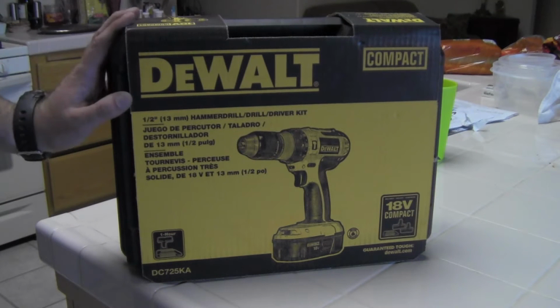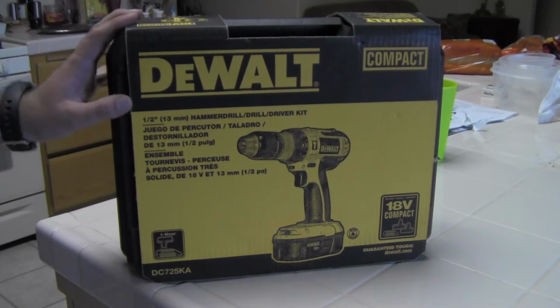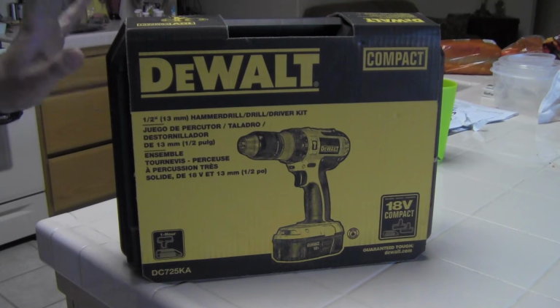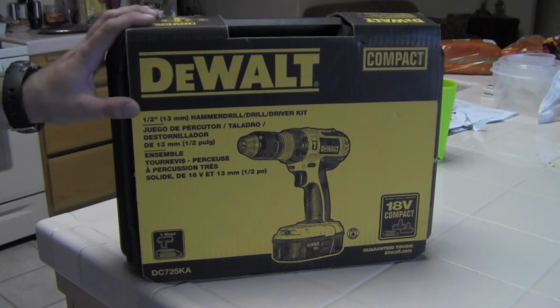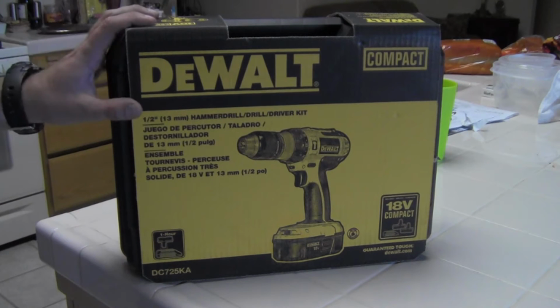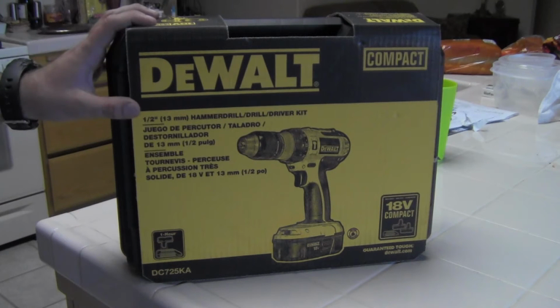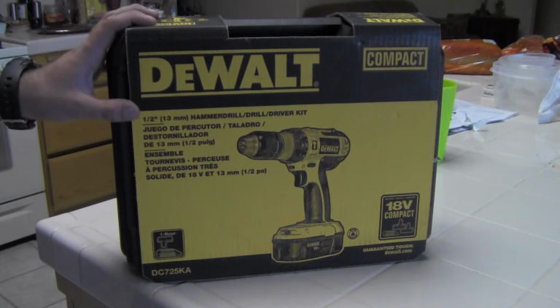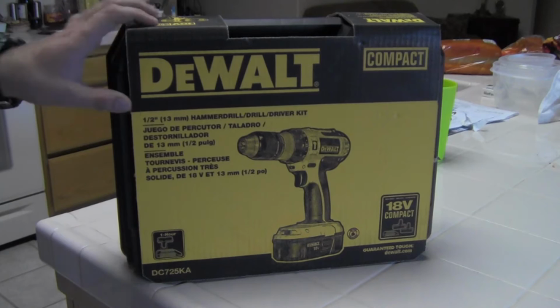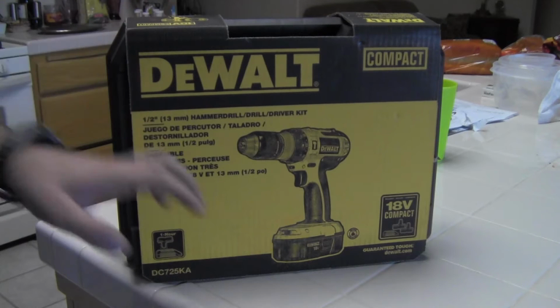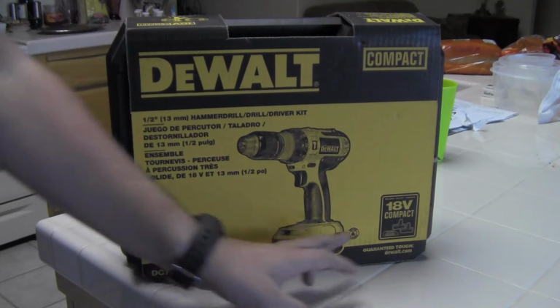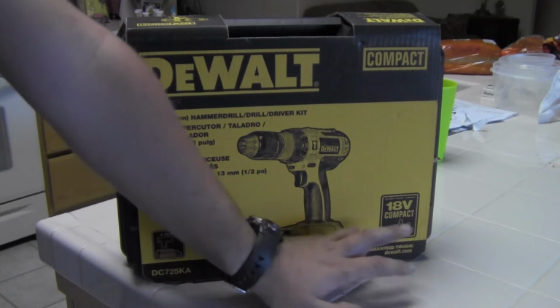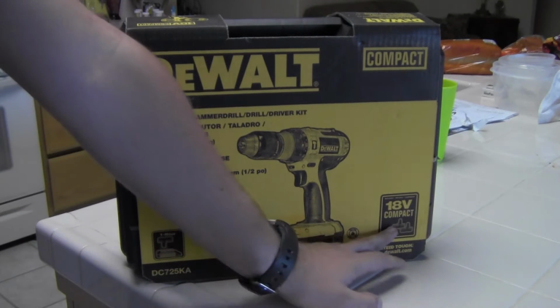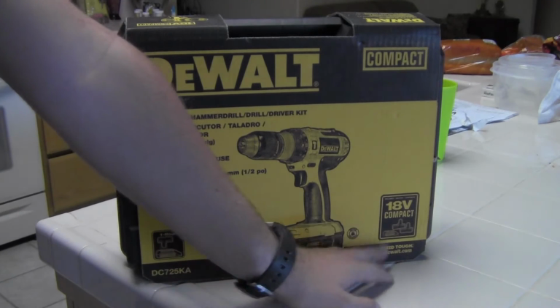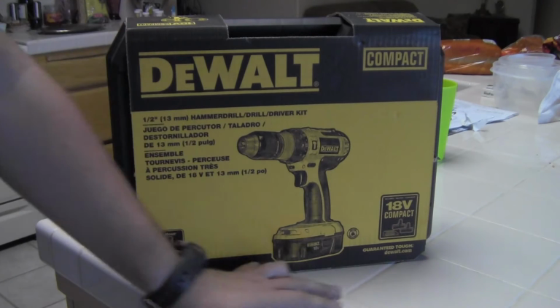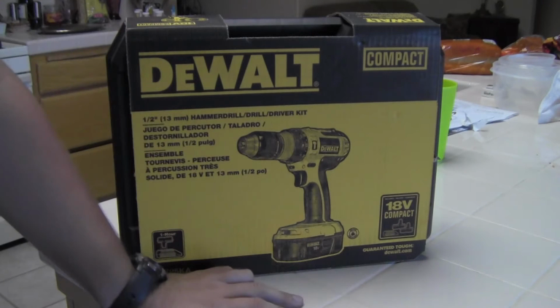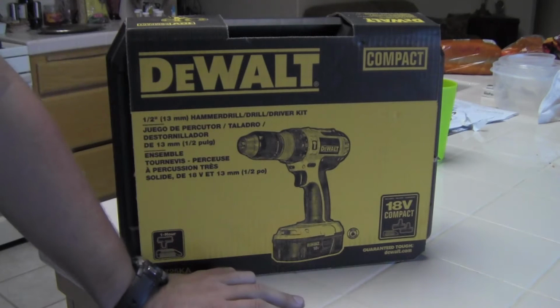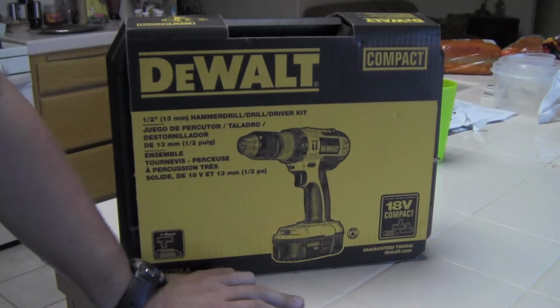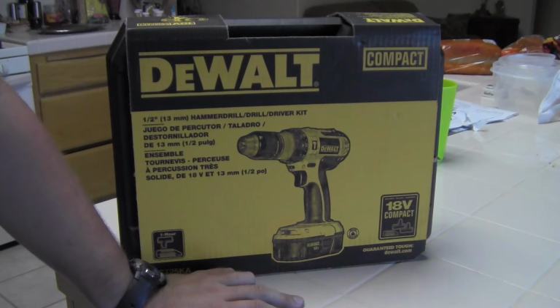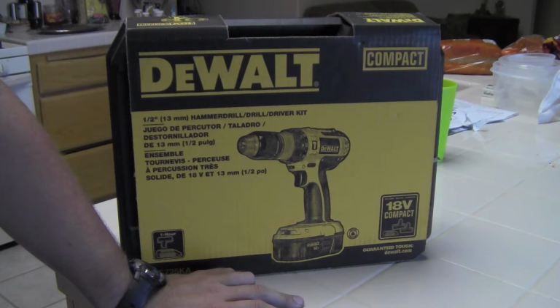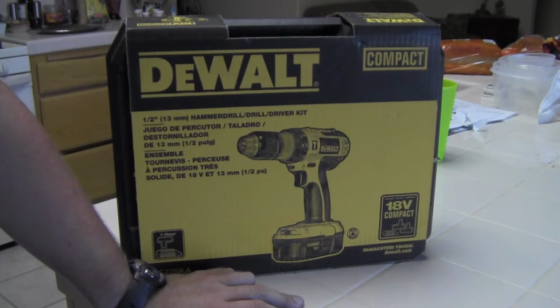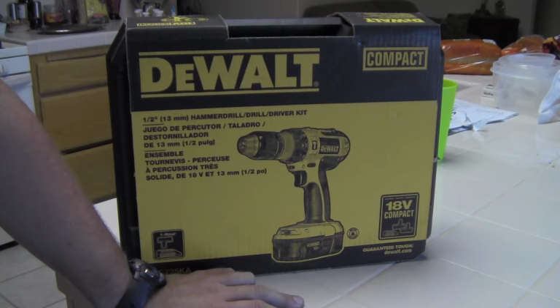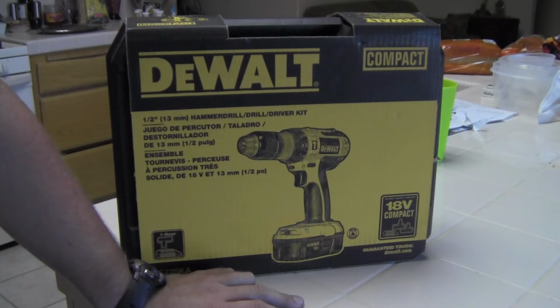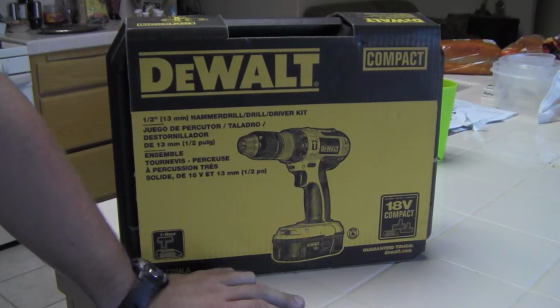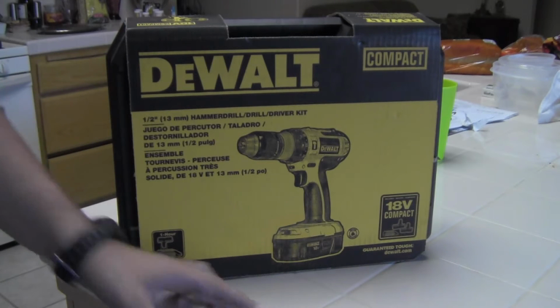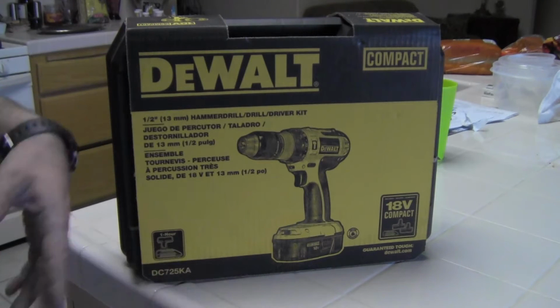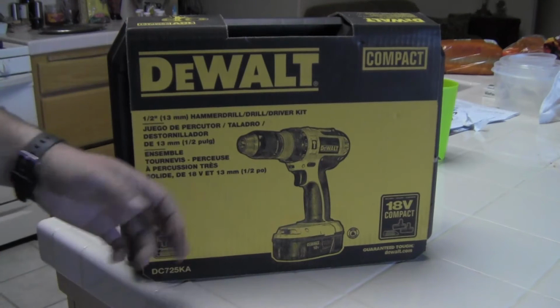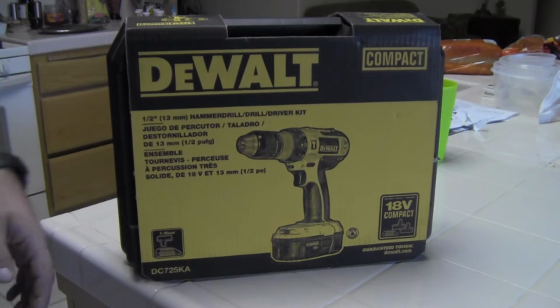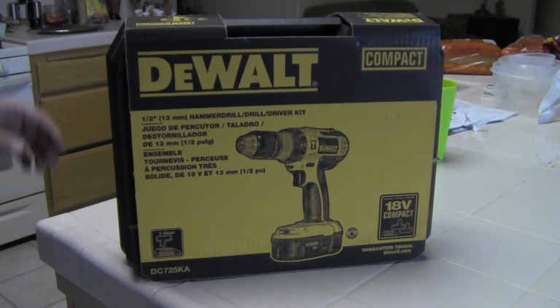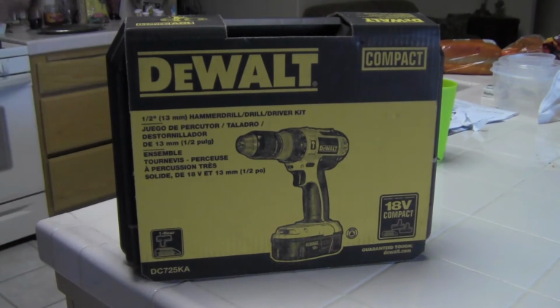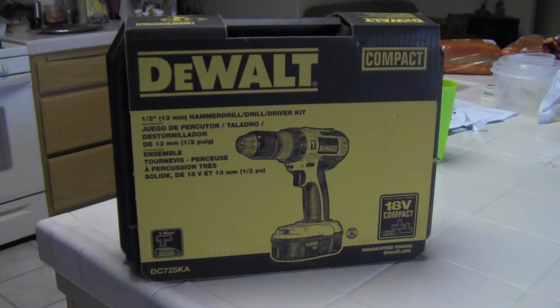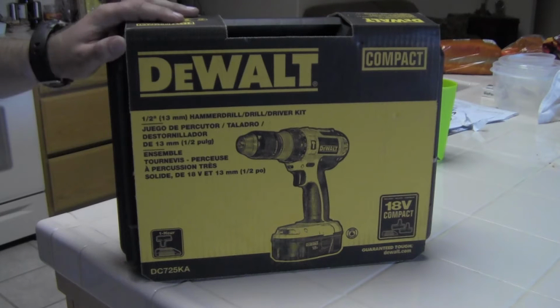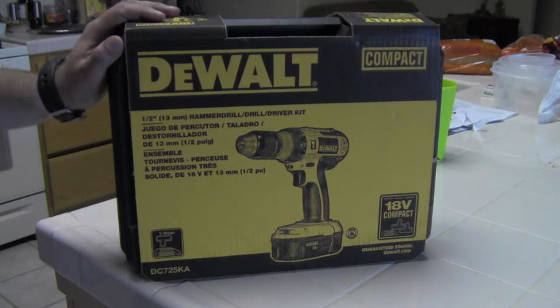This is the compact variety, it's an 18 volt, comes with two batteries, a charger, the drill itself, and this really nice case.